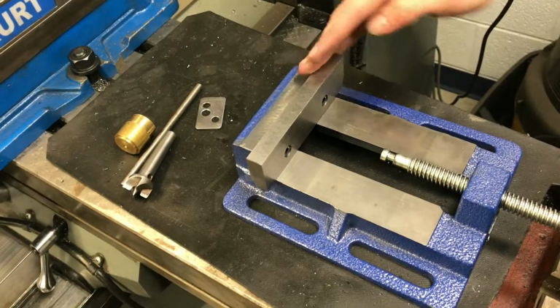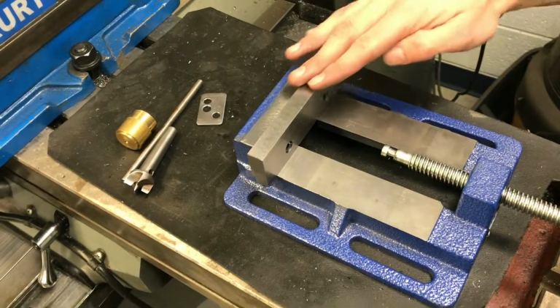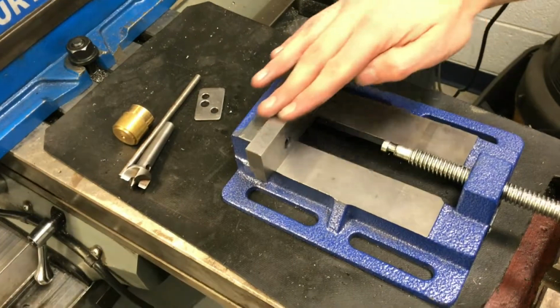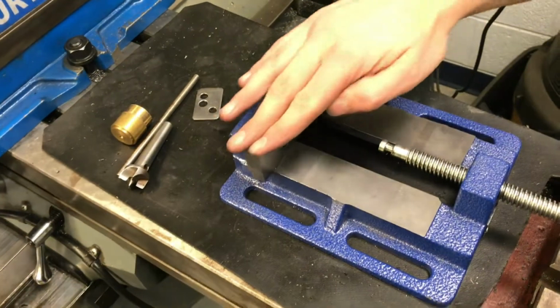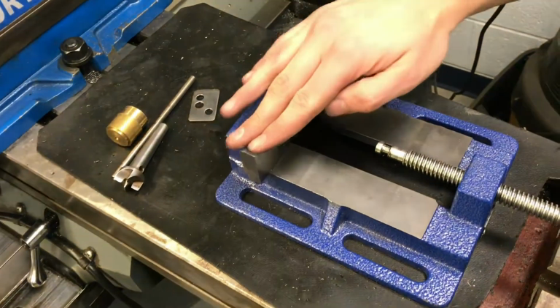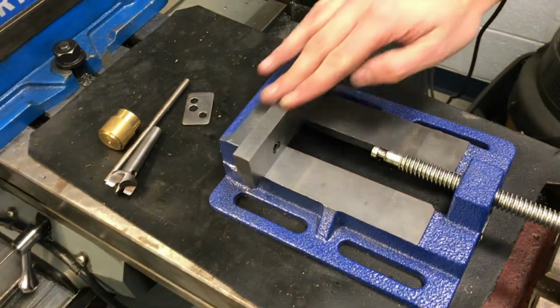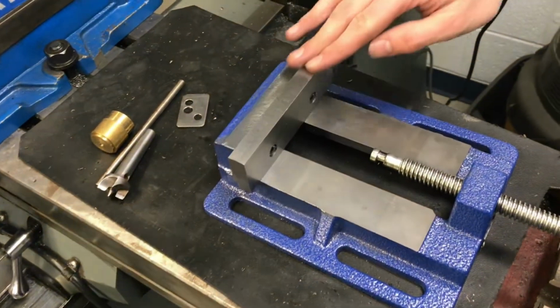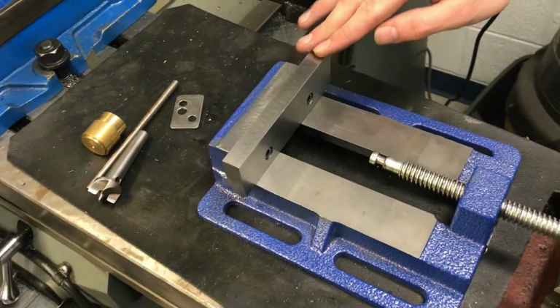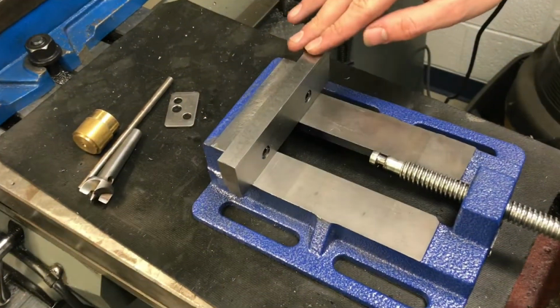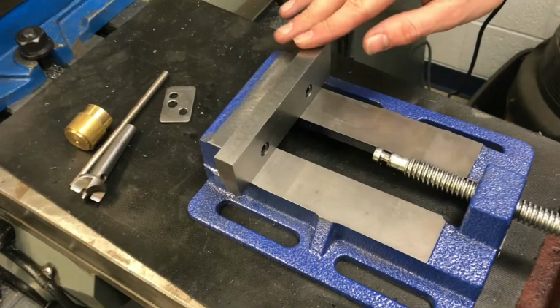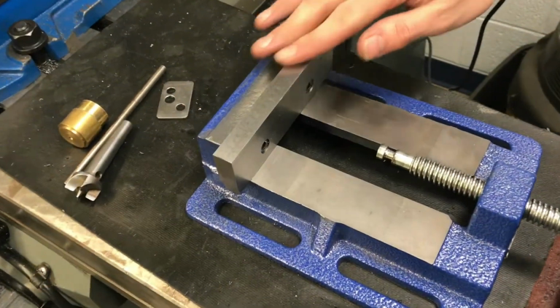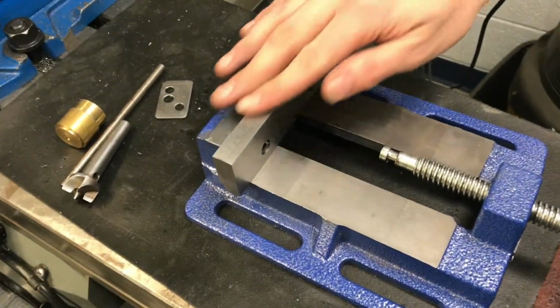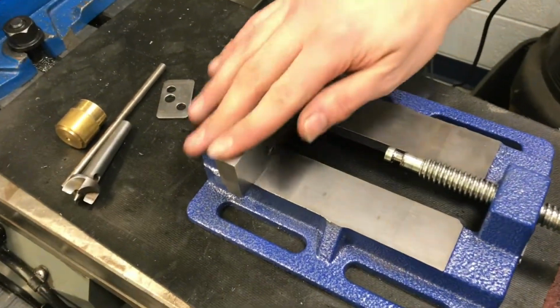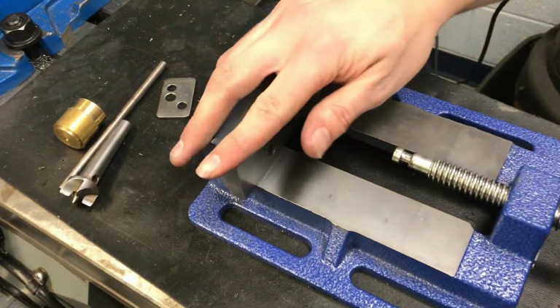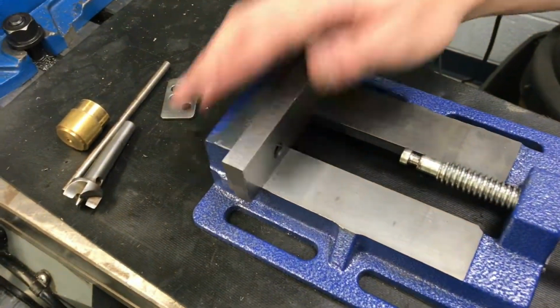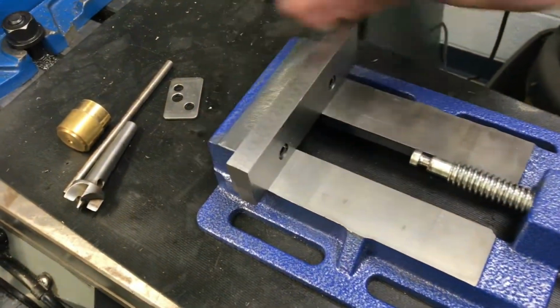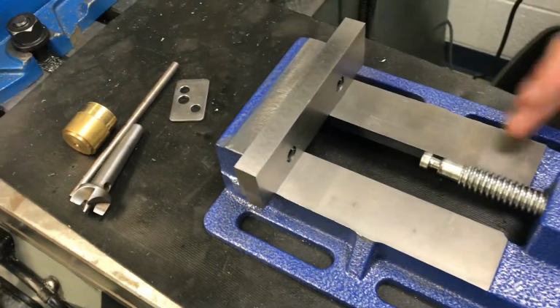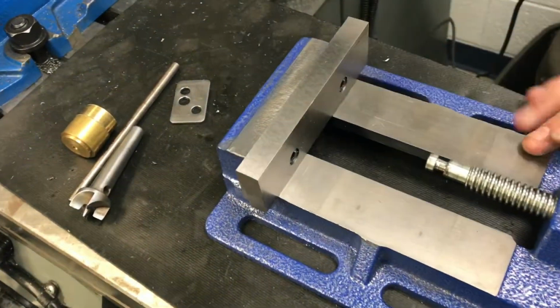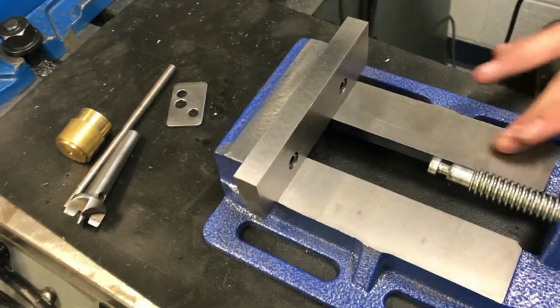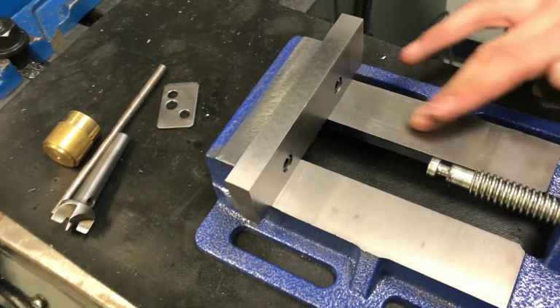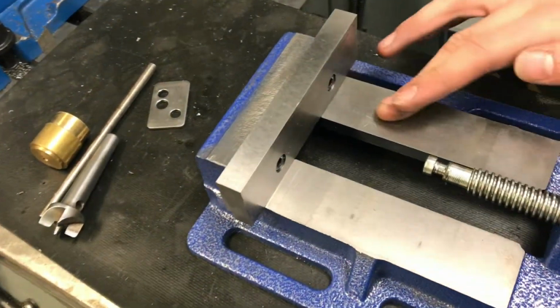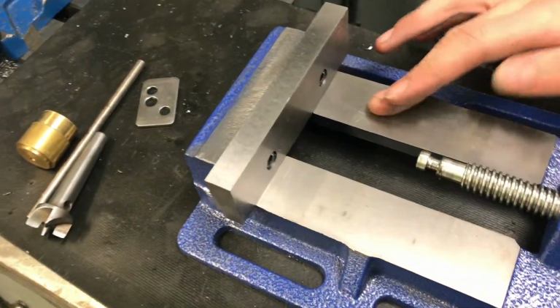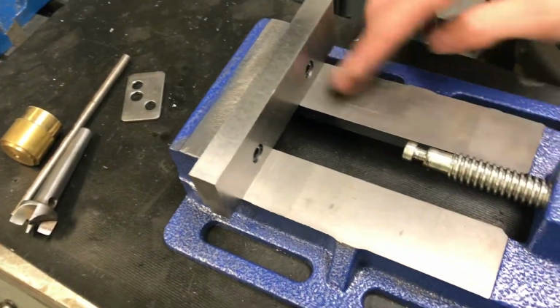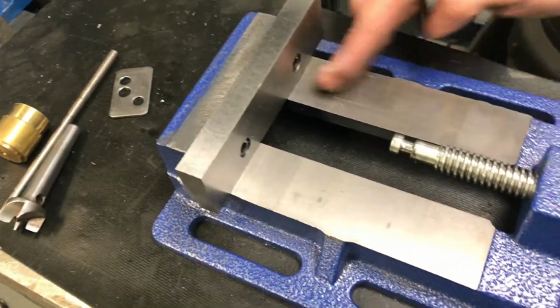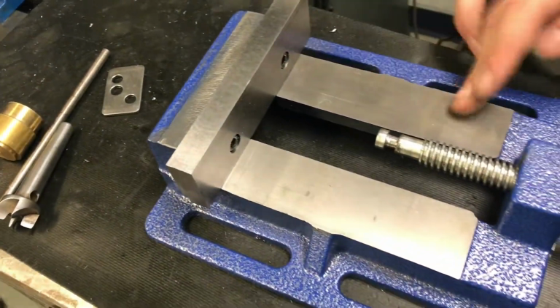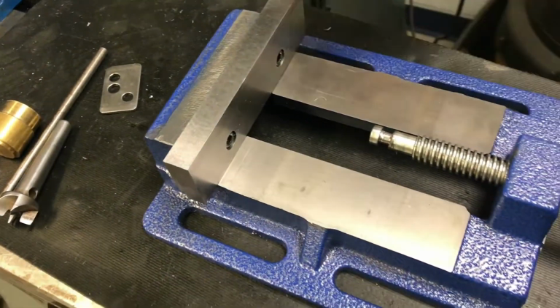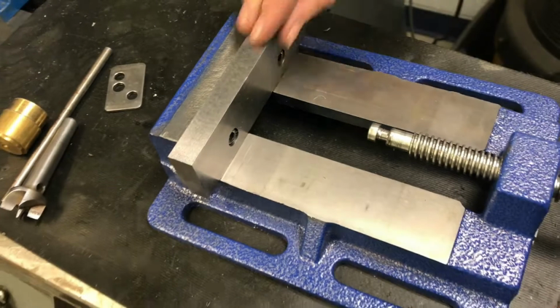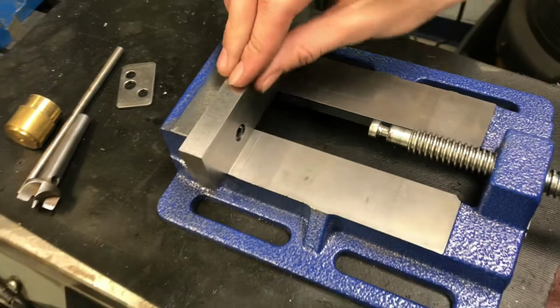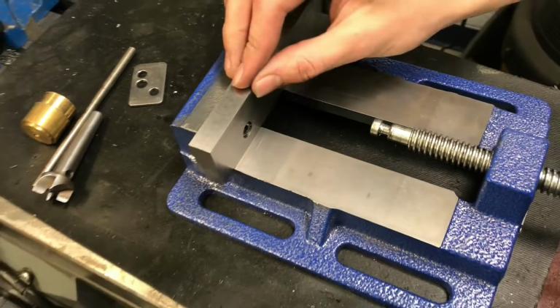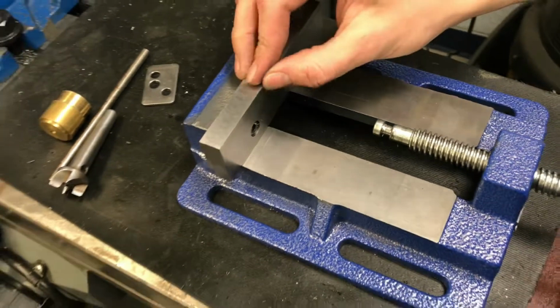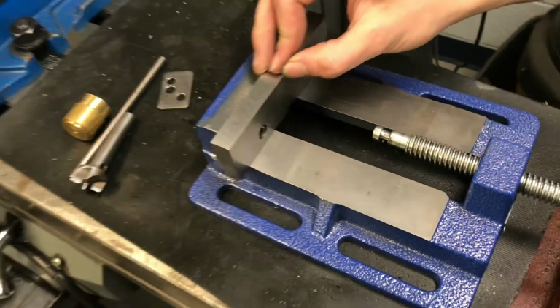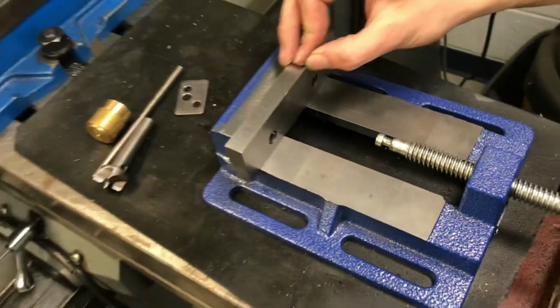This is a vise that I'm remaking. It's a Harbor Freight vise that I ground the surfaces and made new jaws for.